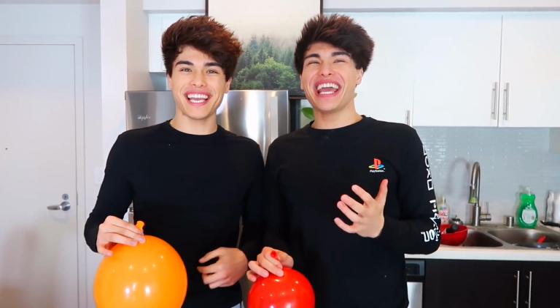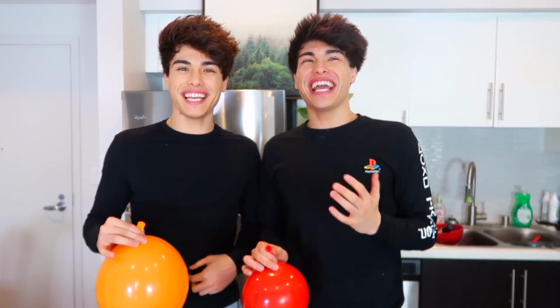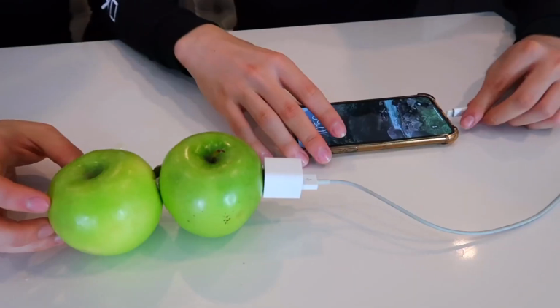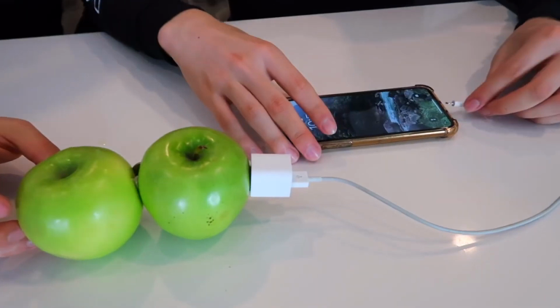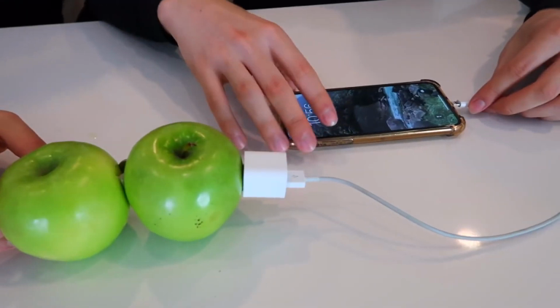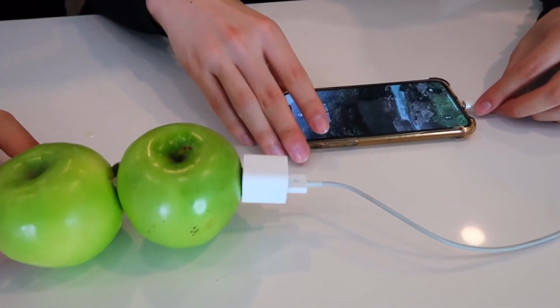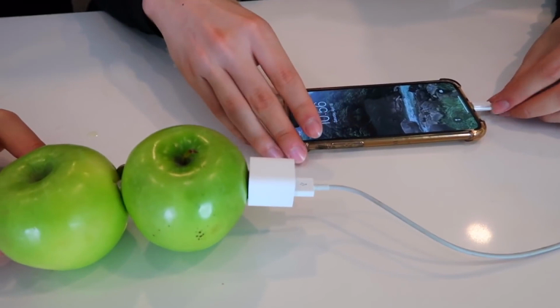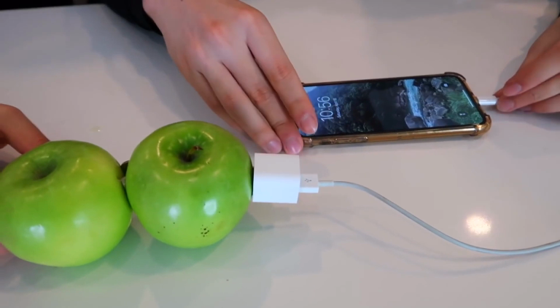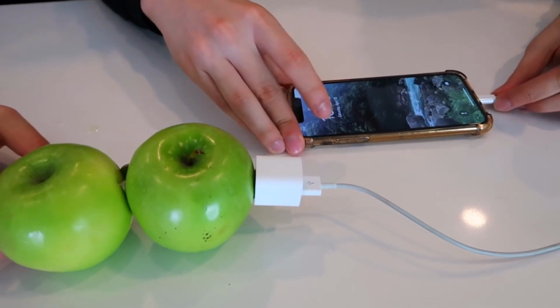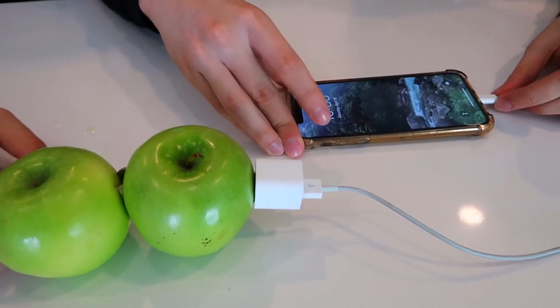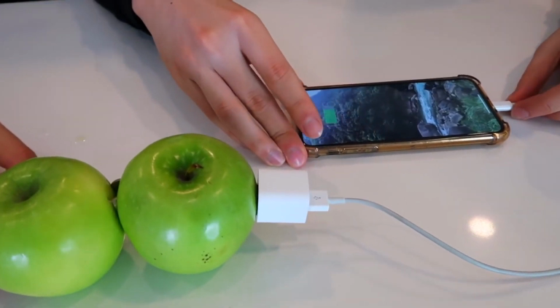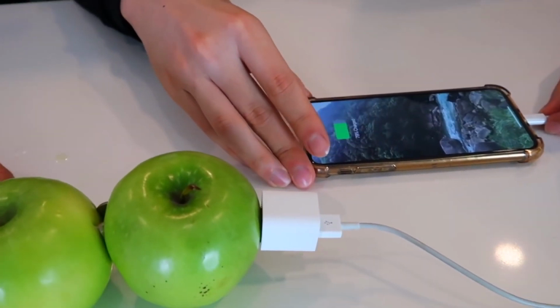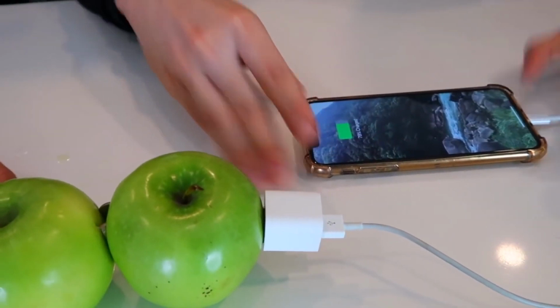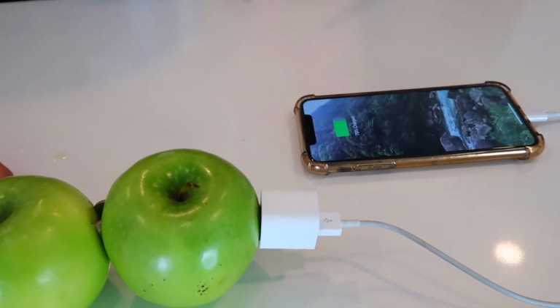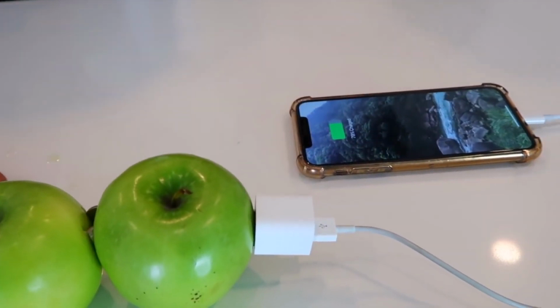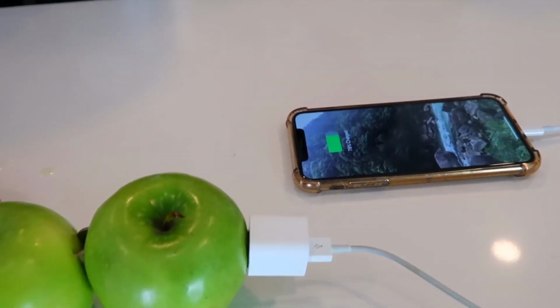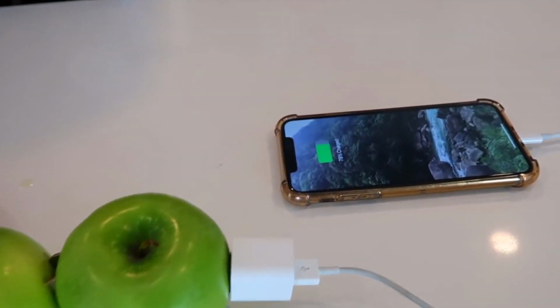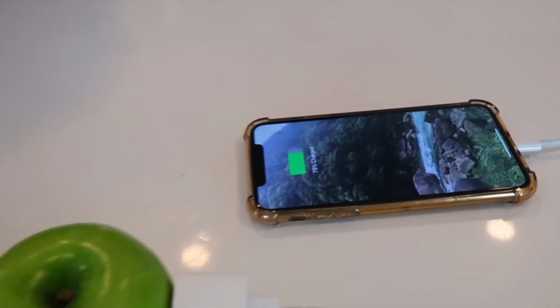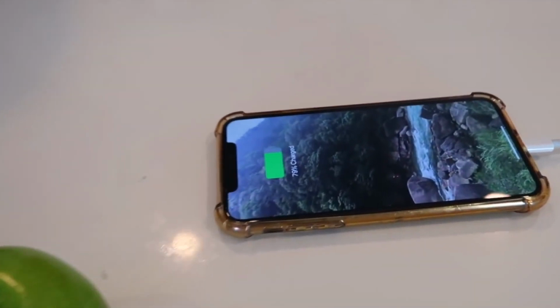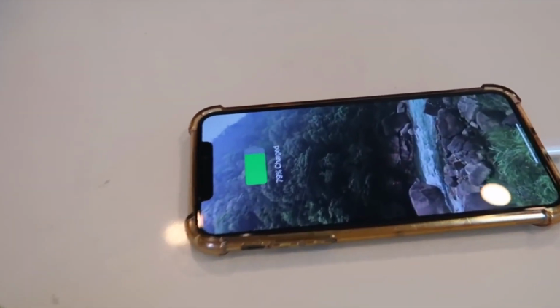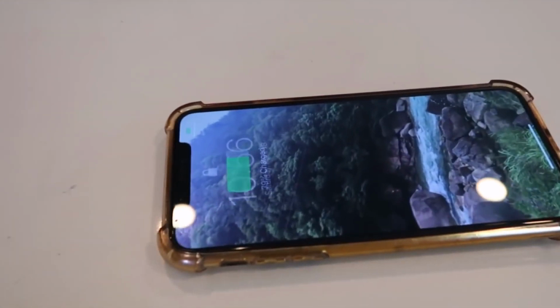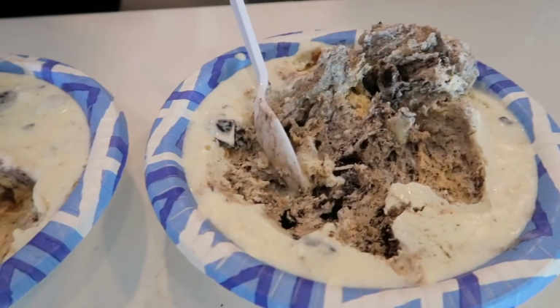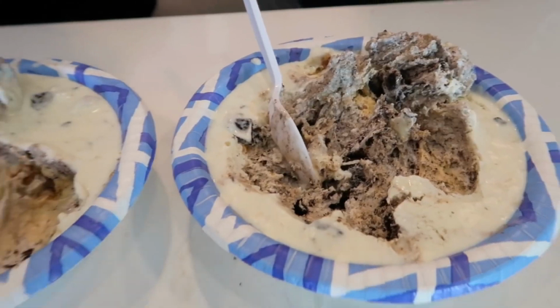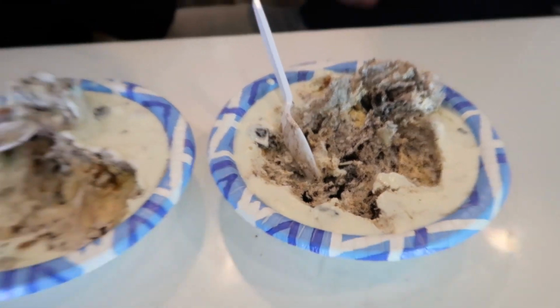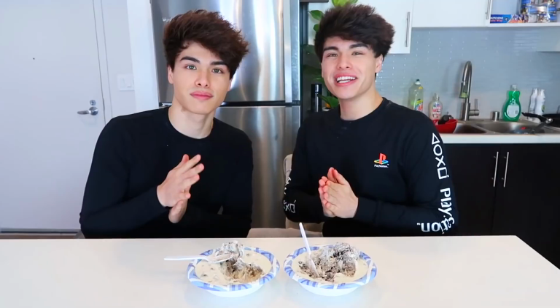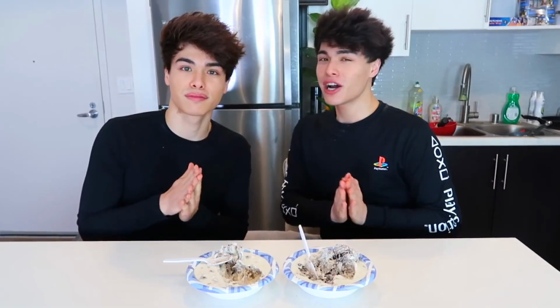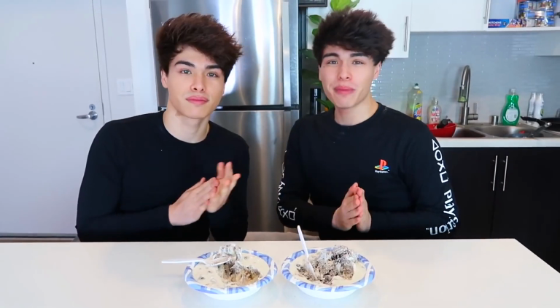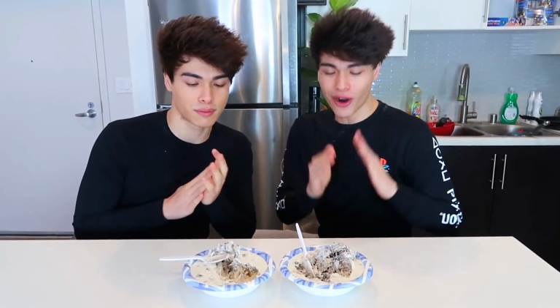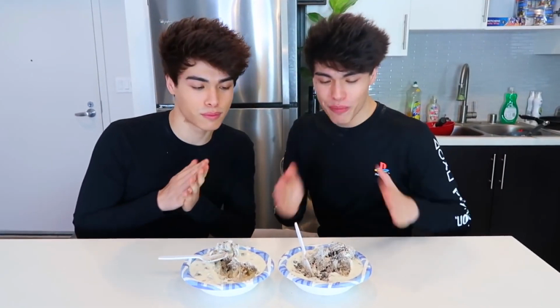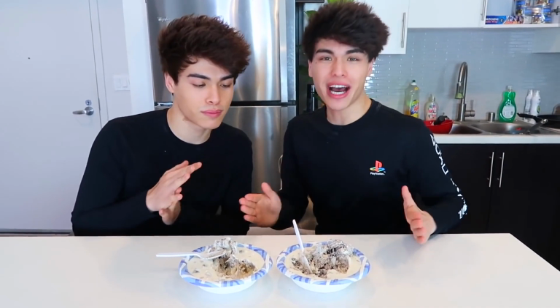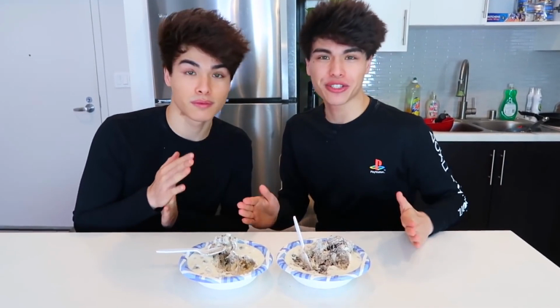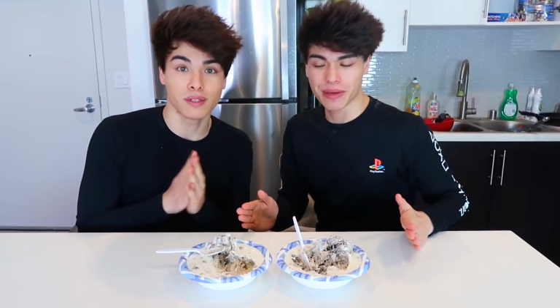Here we go, one, two, three. And that is how you make homemade ice cream.